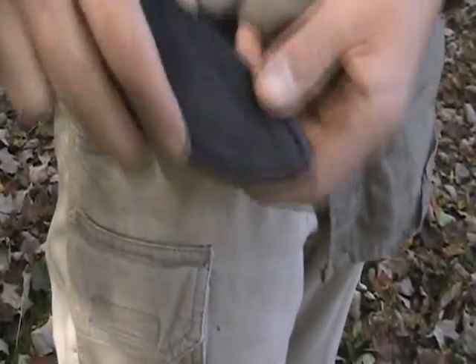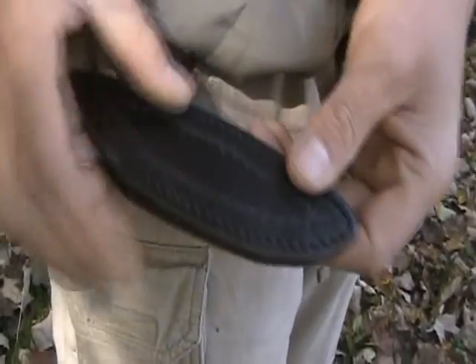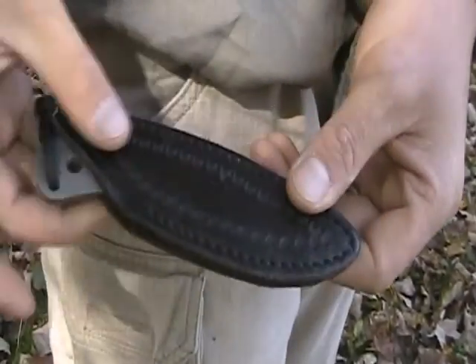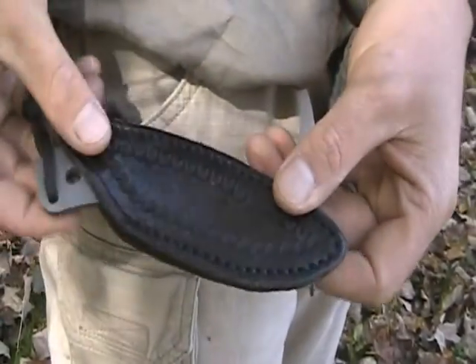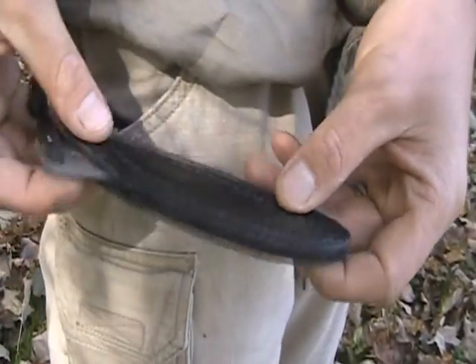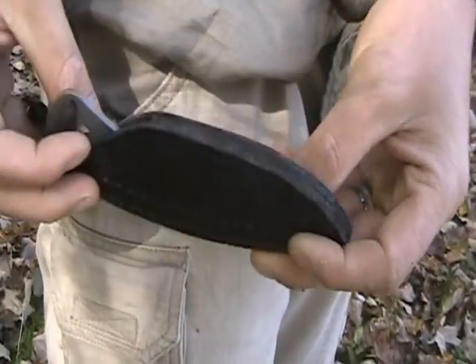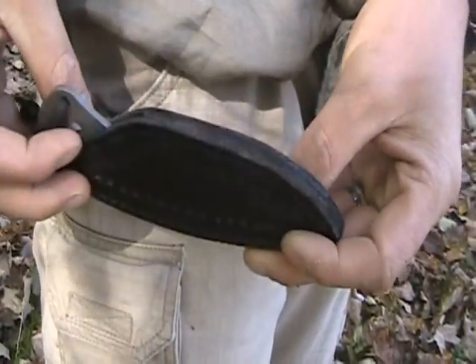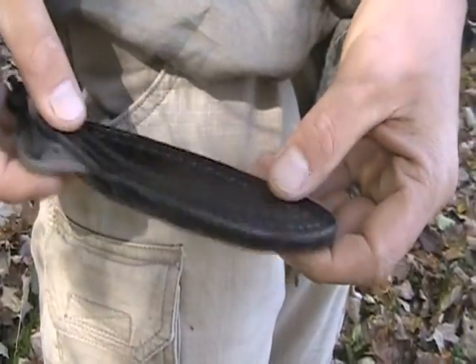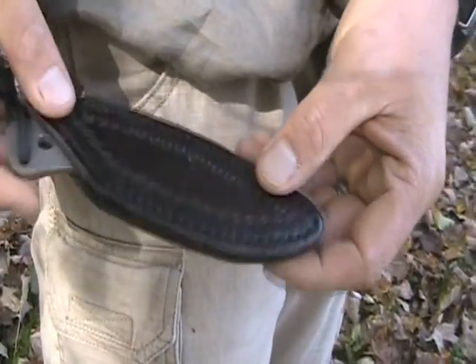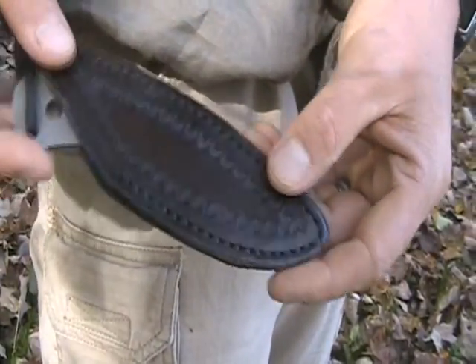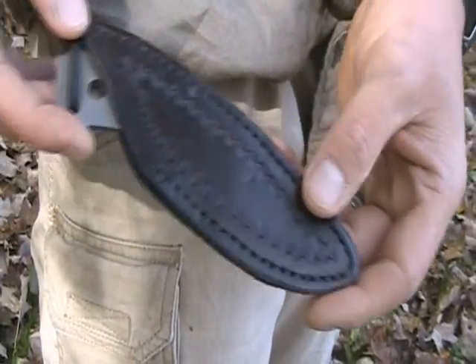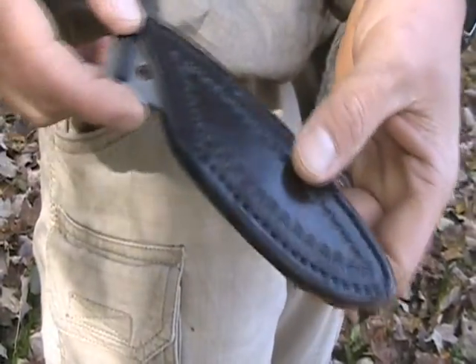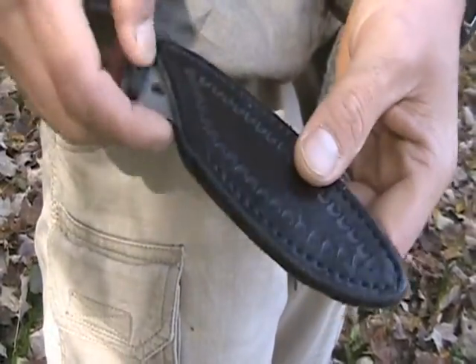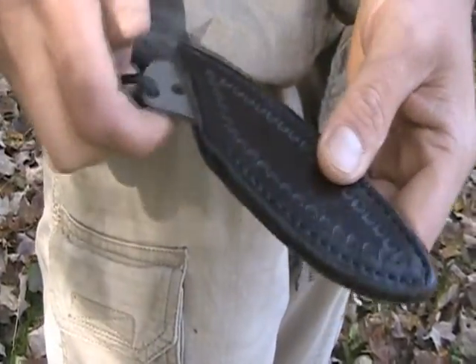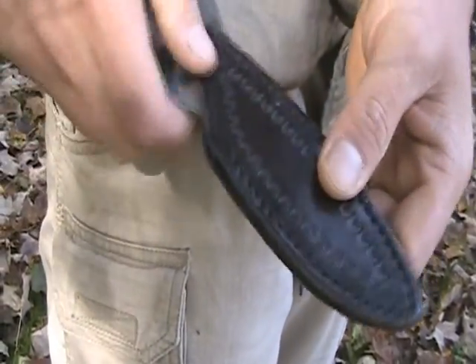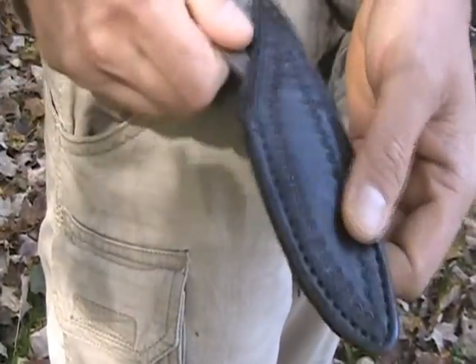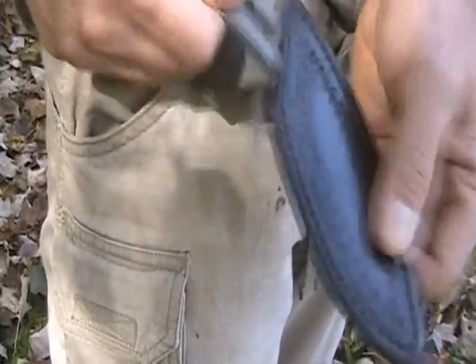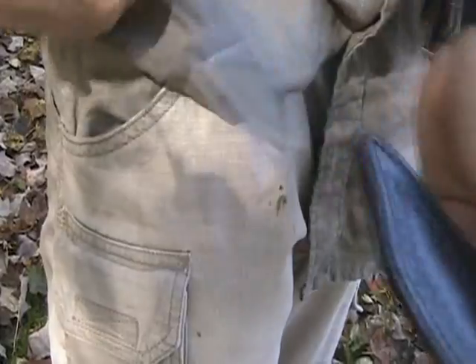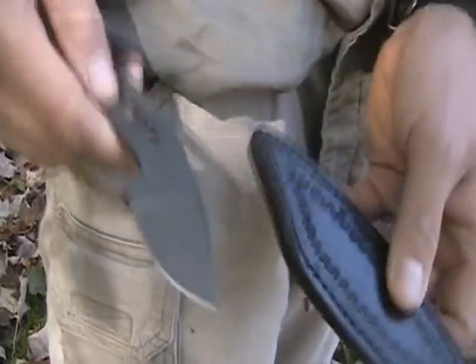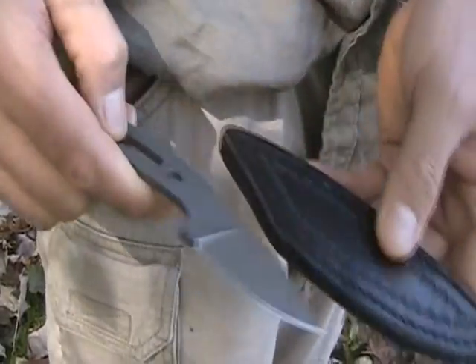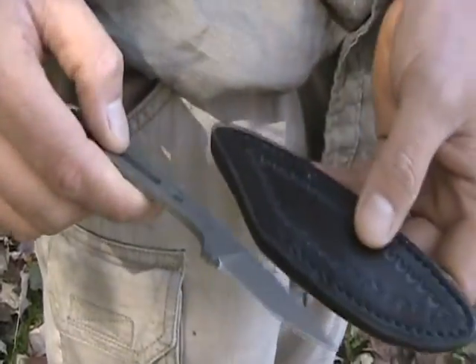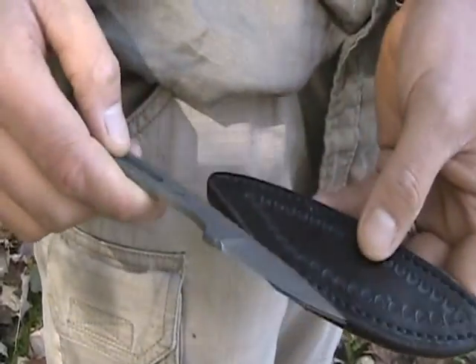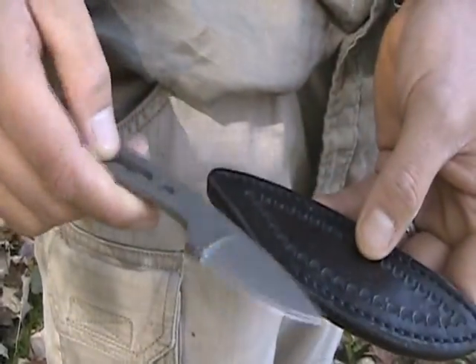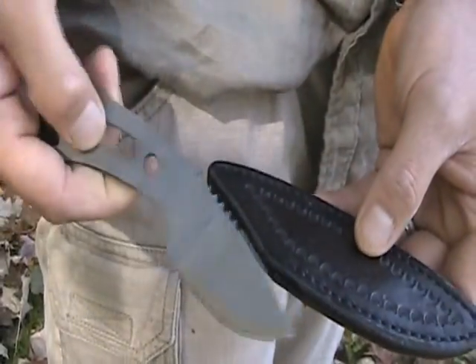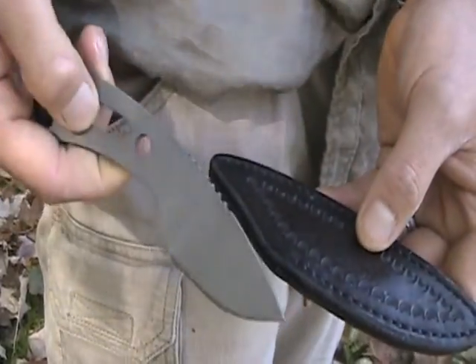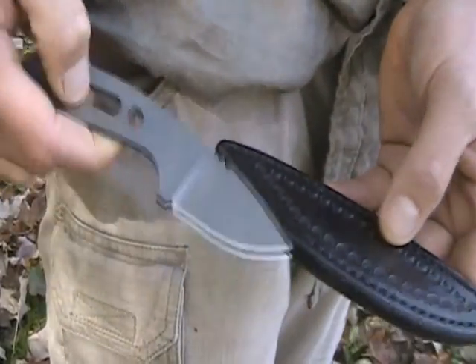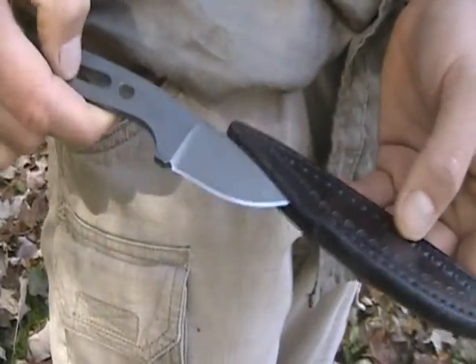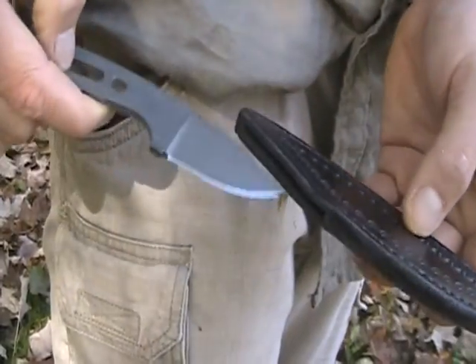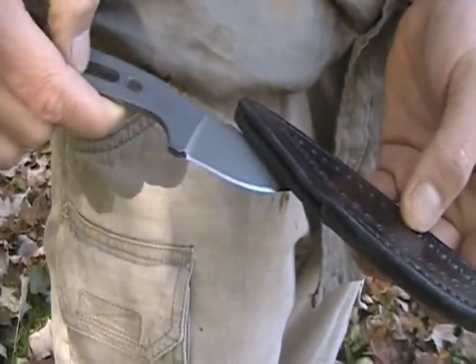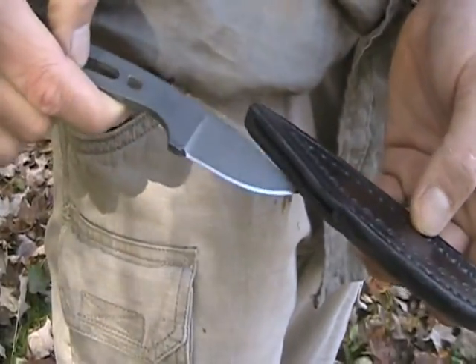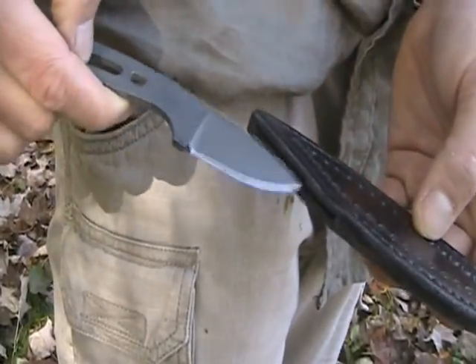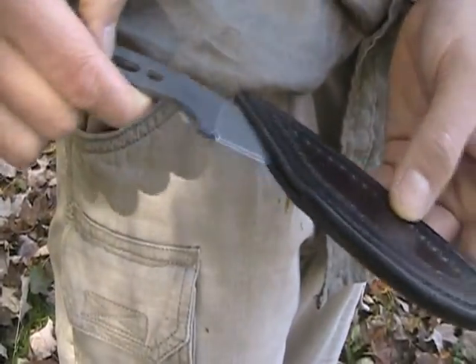The flat design of the sheath makes it possible to carry this pocket-fixed blade all day long very comfortably.